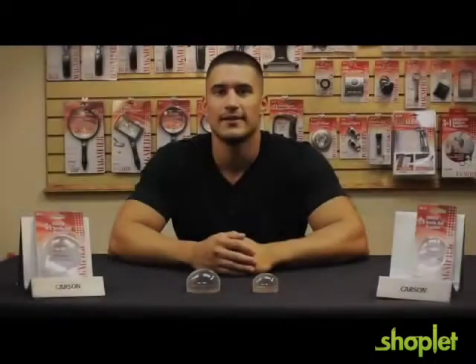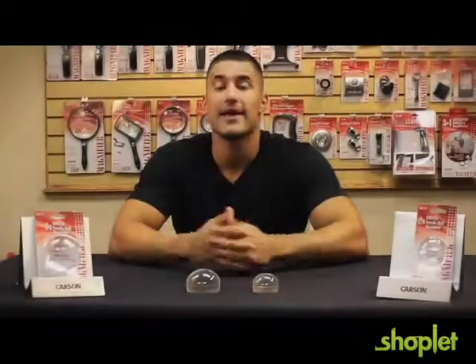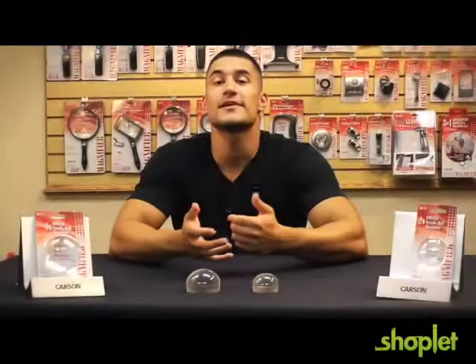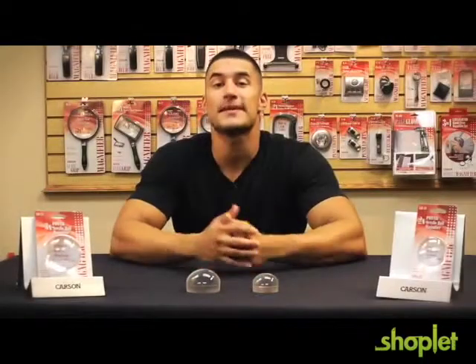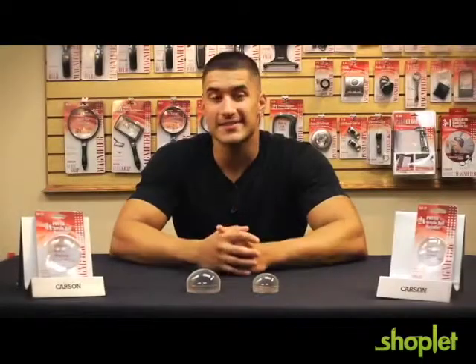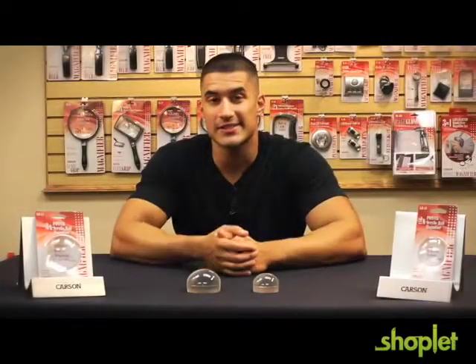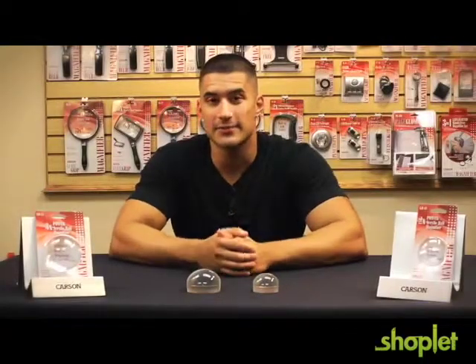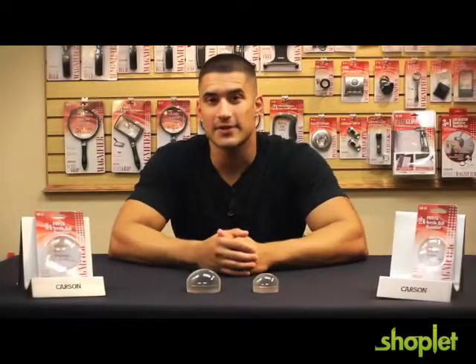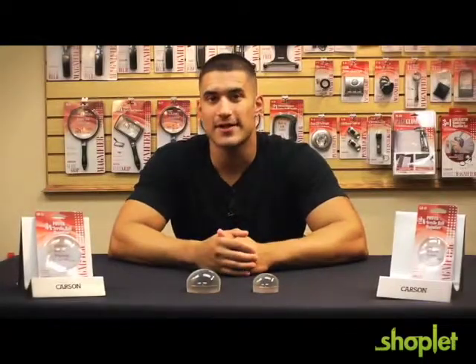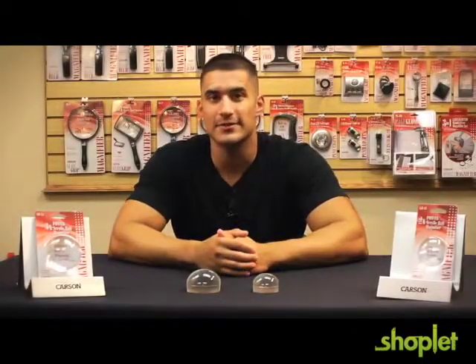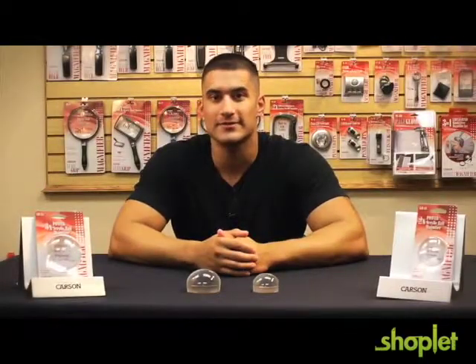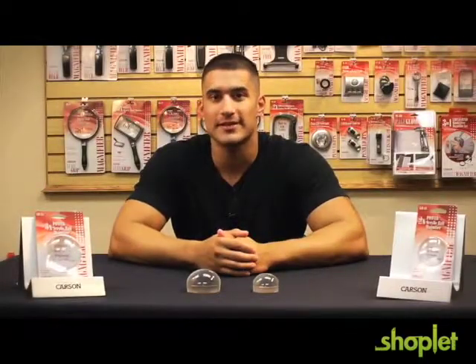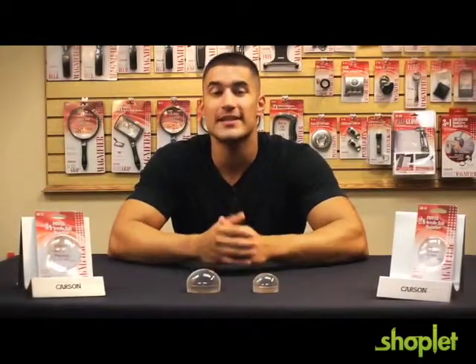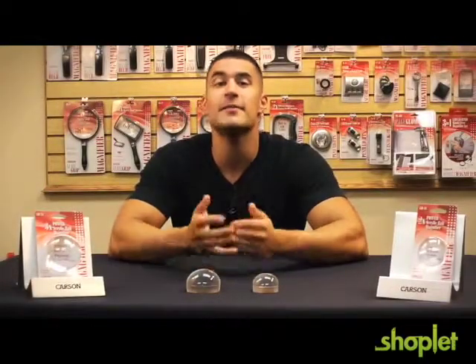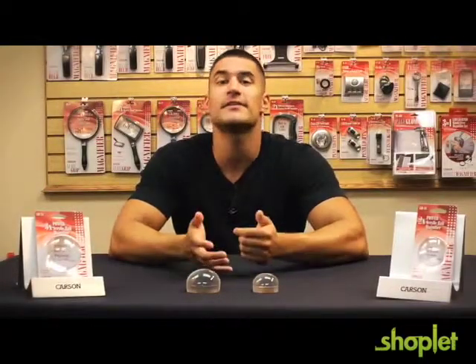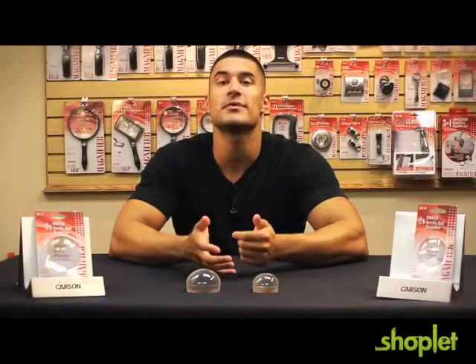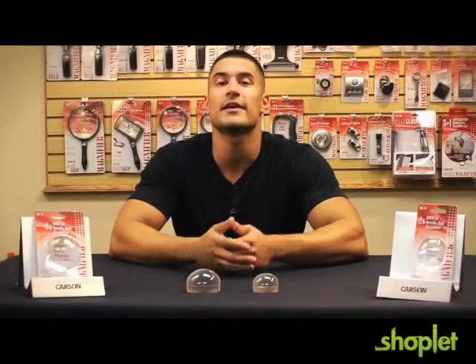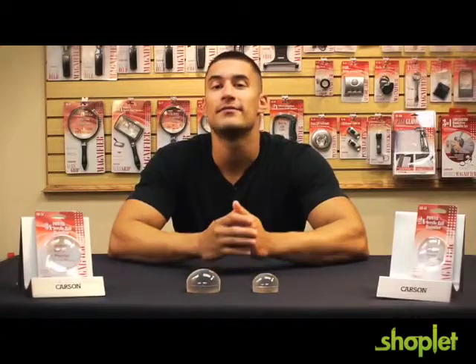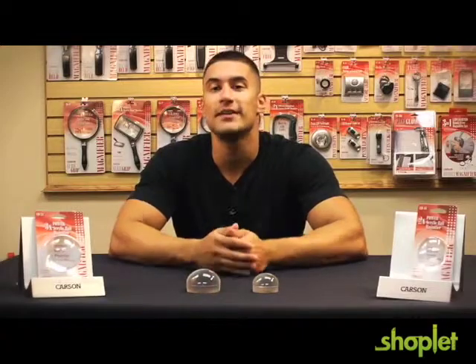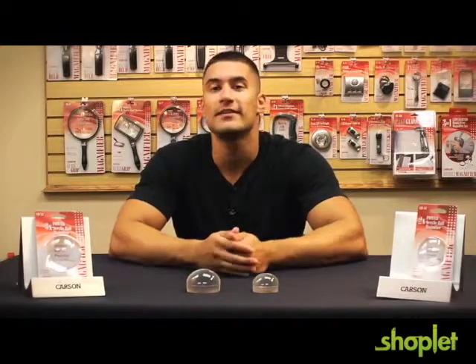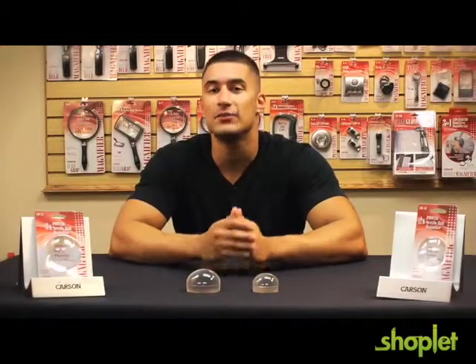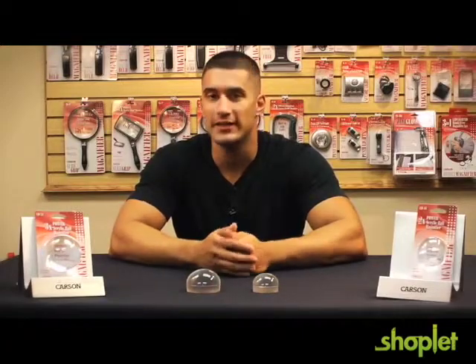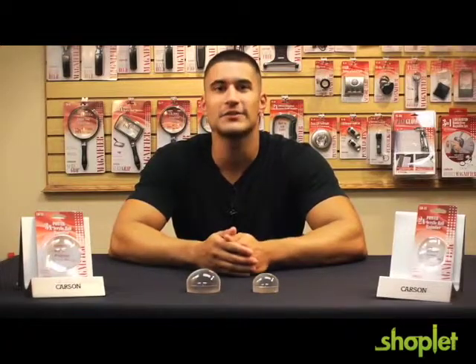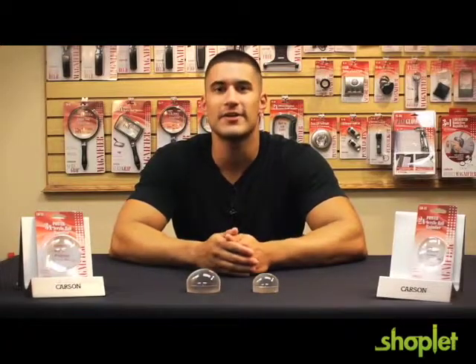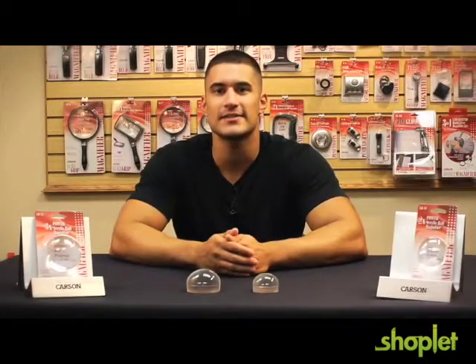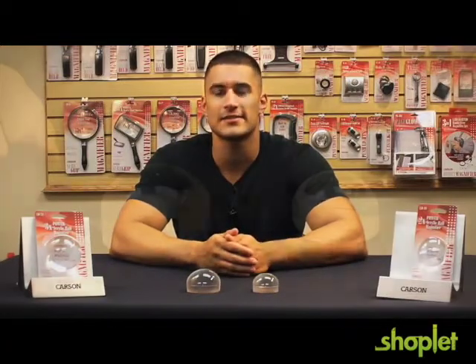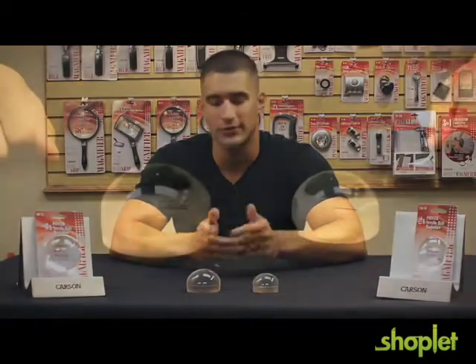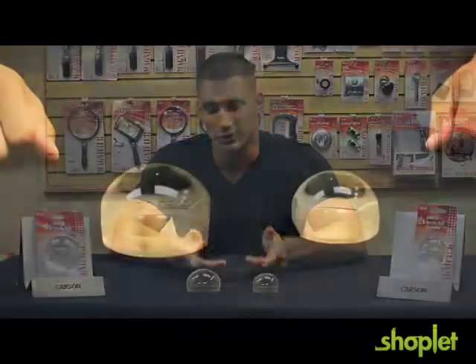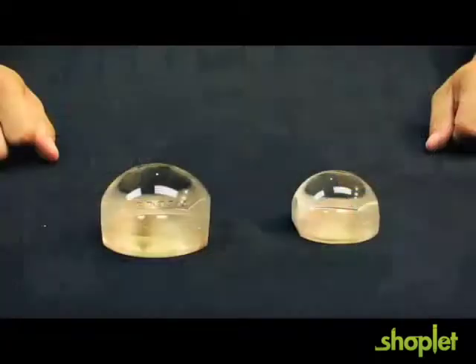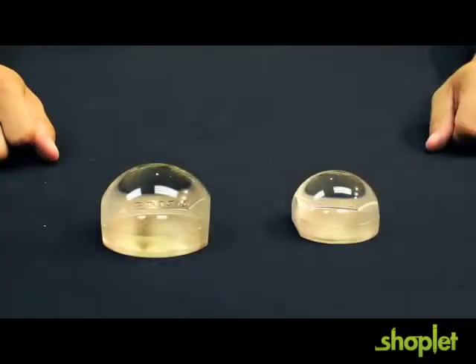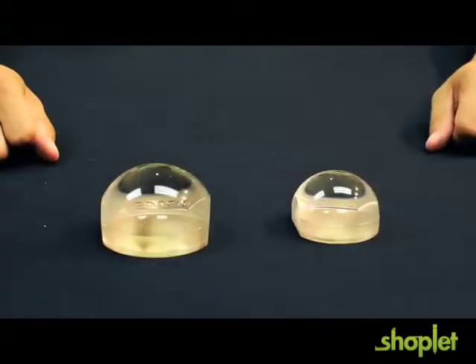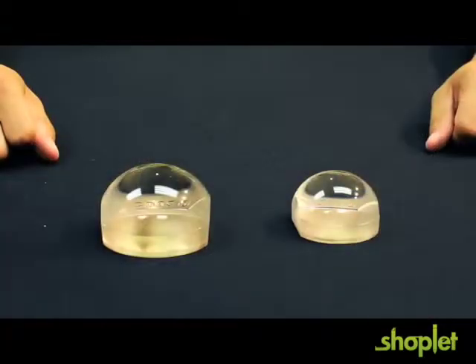Hey, what's up guys, this is Doug from Carson Optical, and today I'm here to tell you about a convenient and unique little device called the Luminone Magnifier.